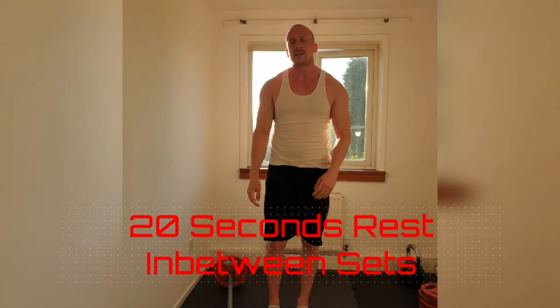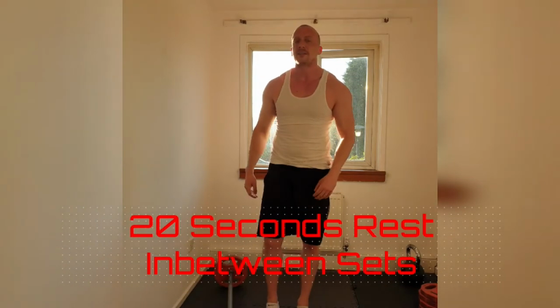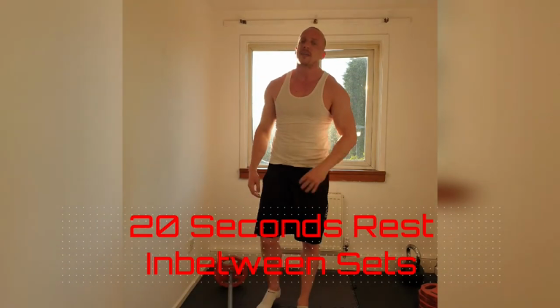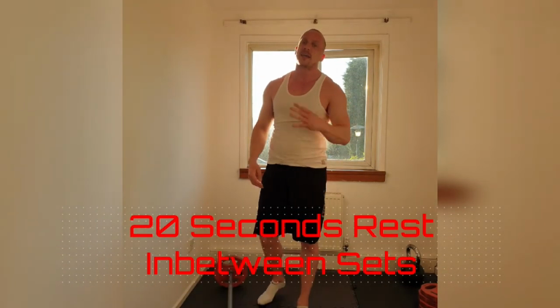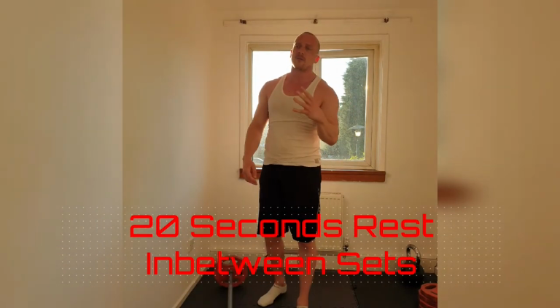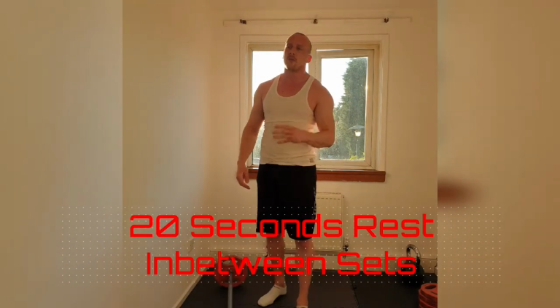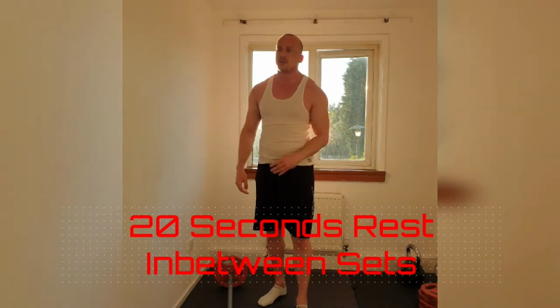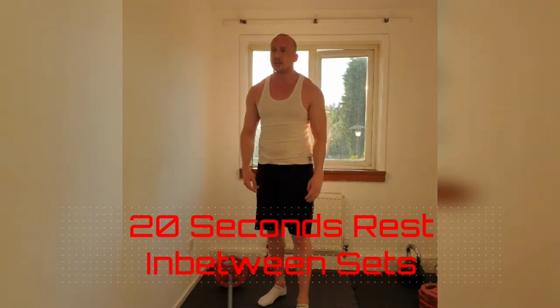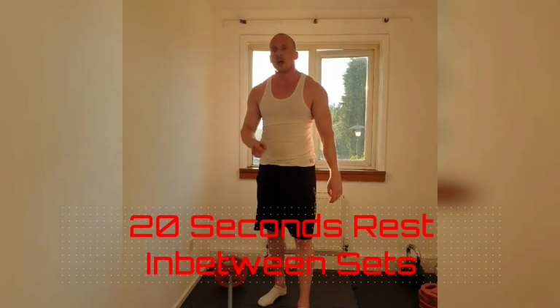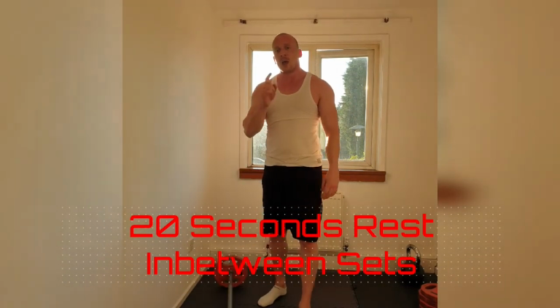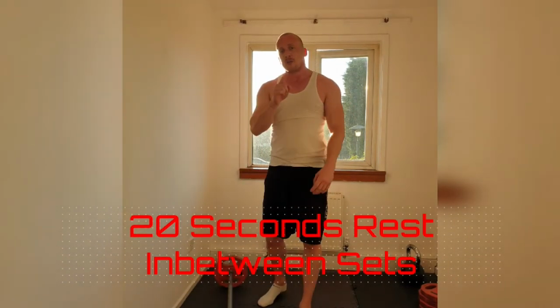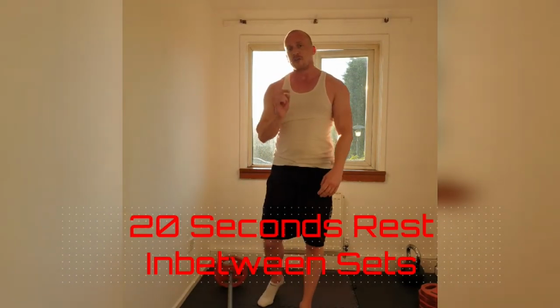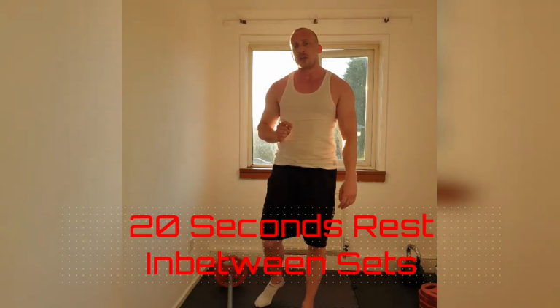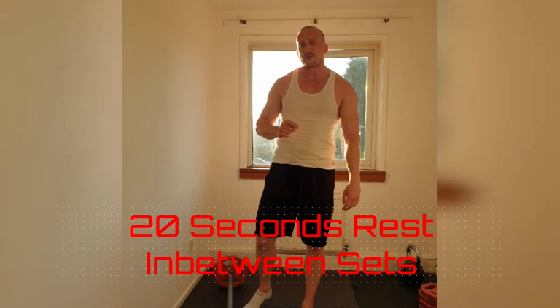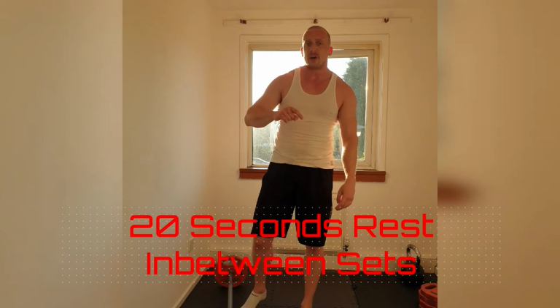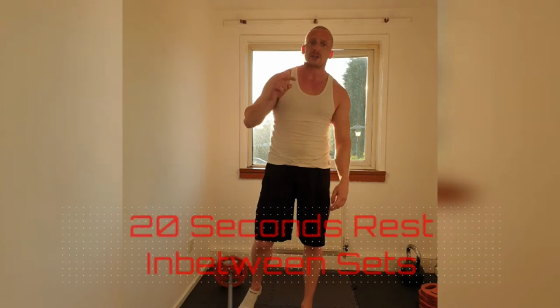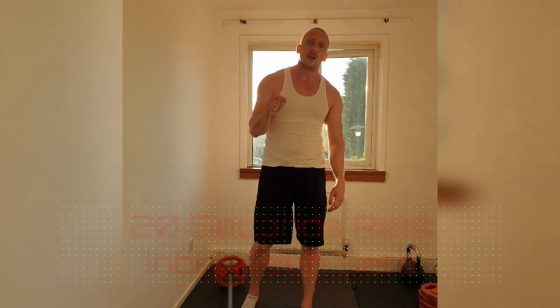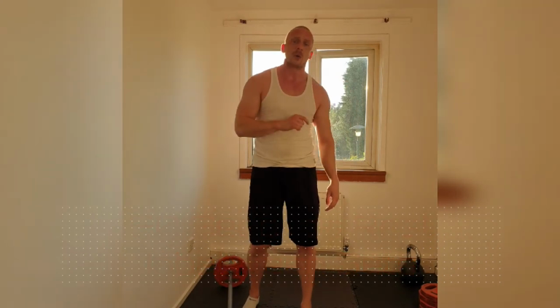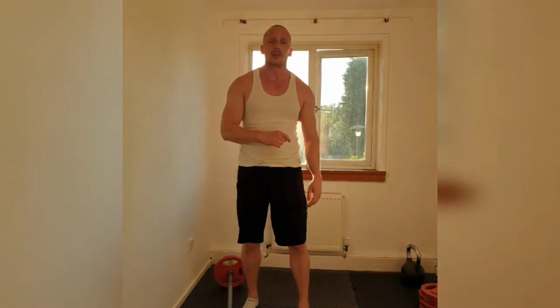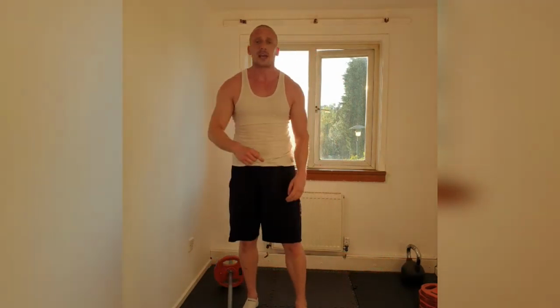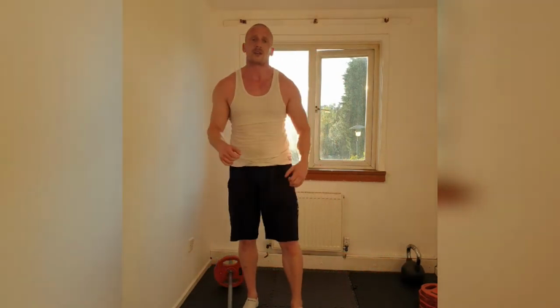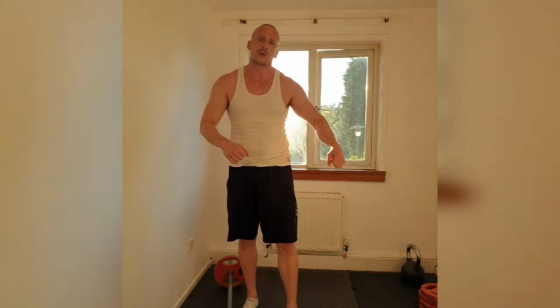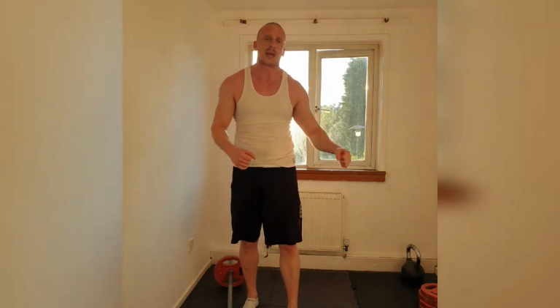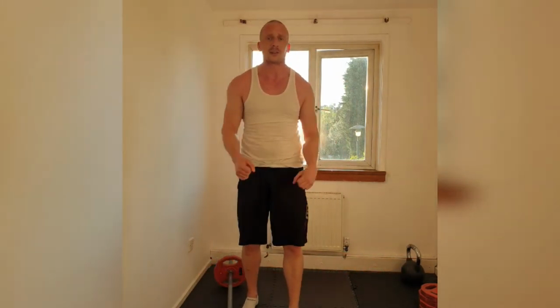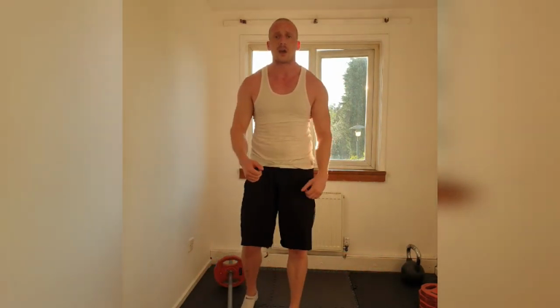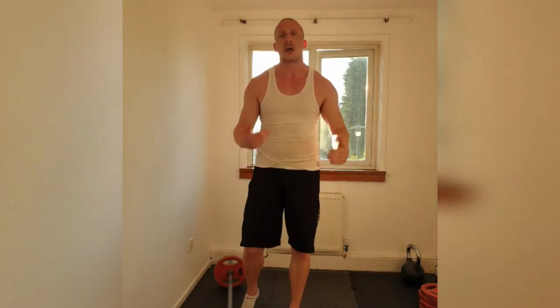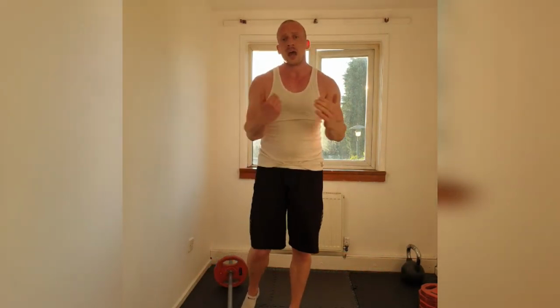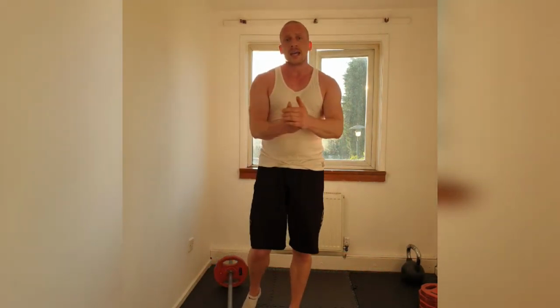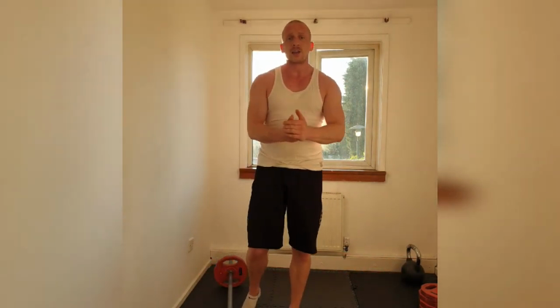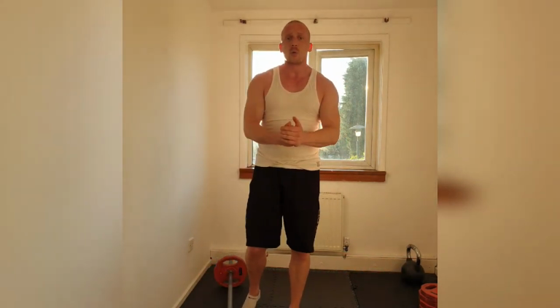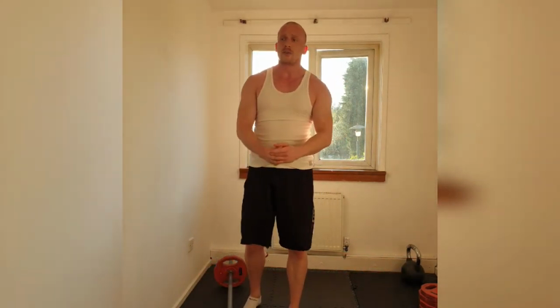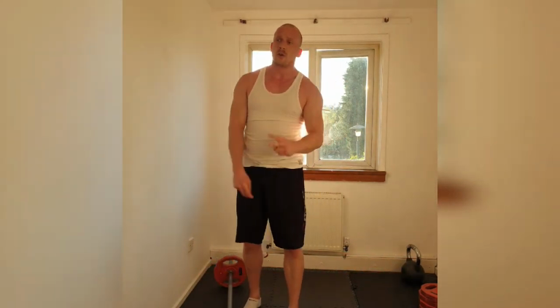Fantastic. Again, 4 sets: 15 of the first, 20 of the second — so it's 10 per side. Get the work done. 2 more rounds to go.